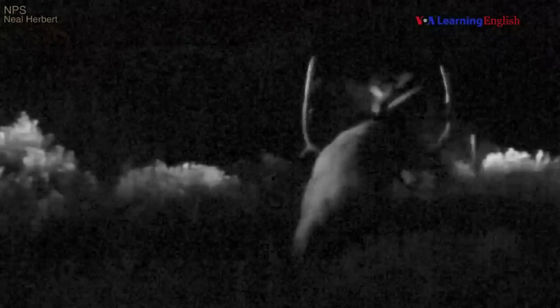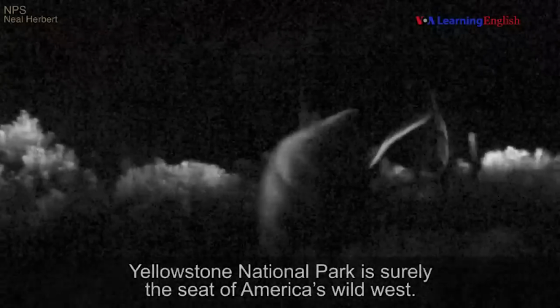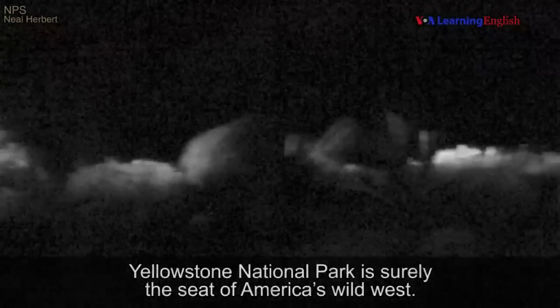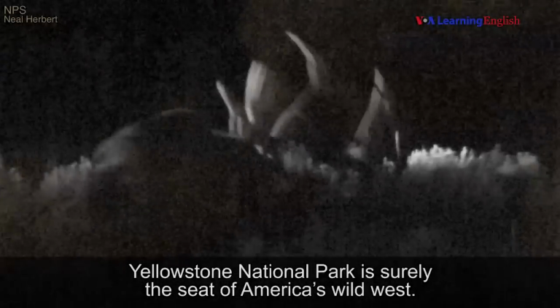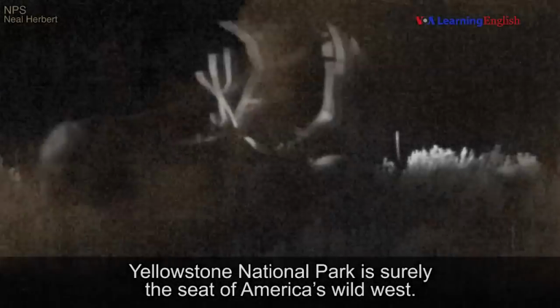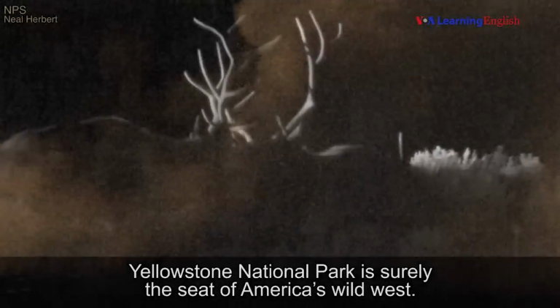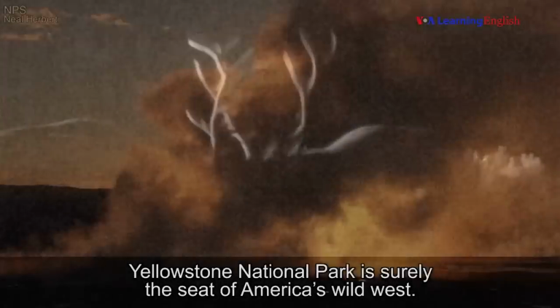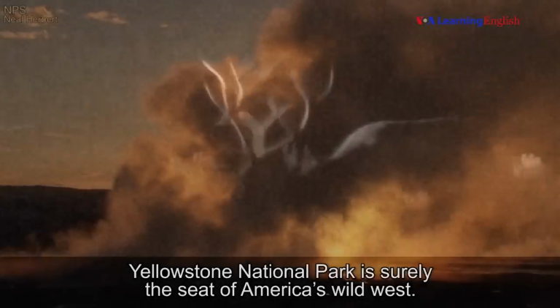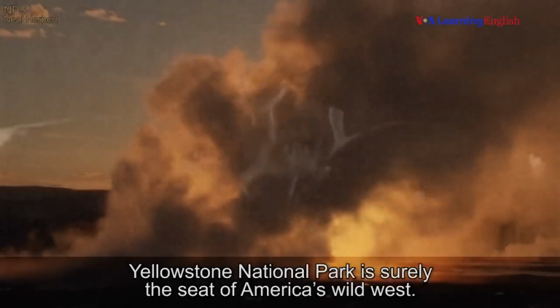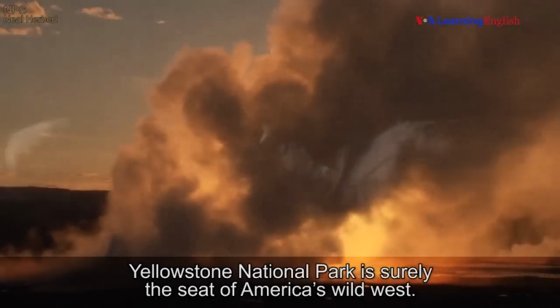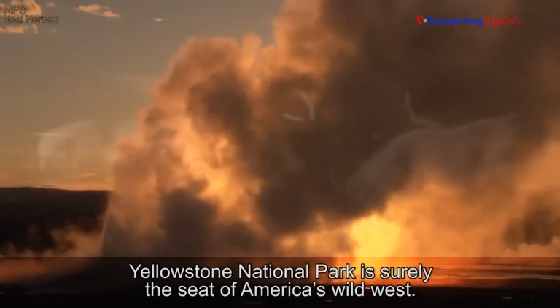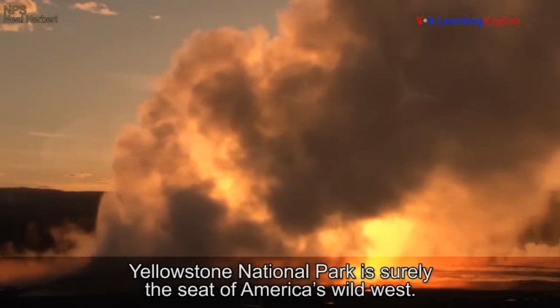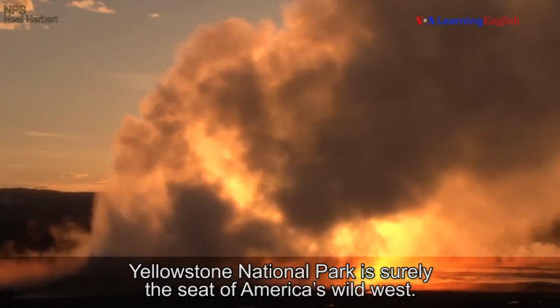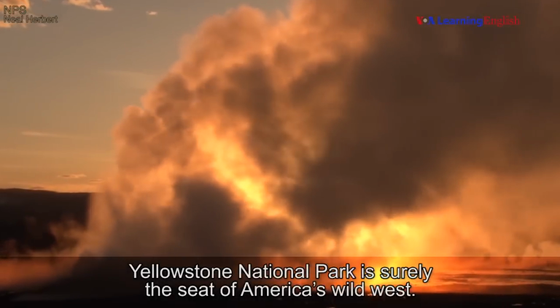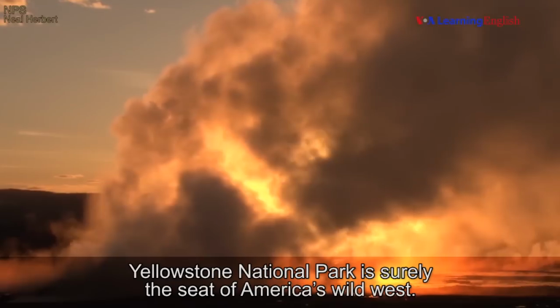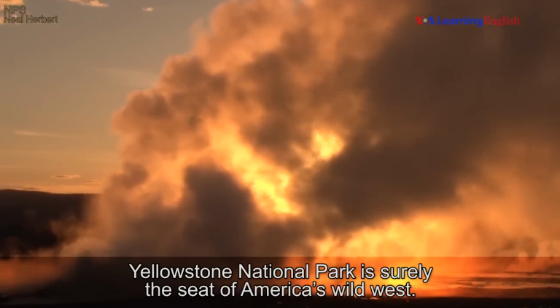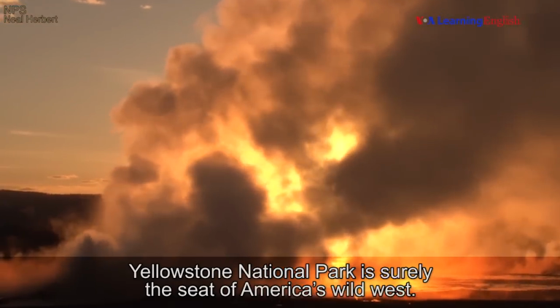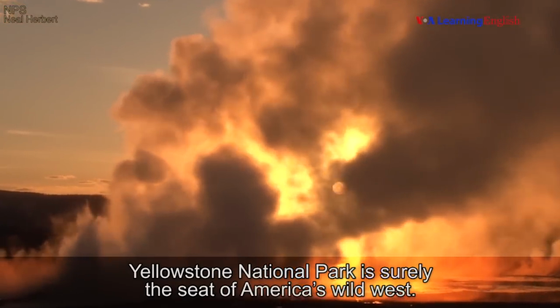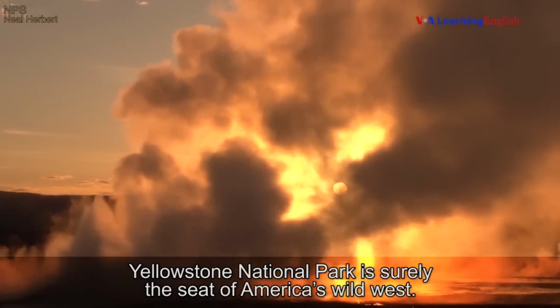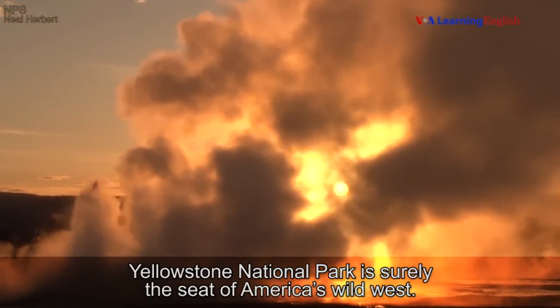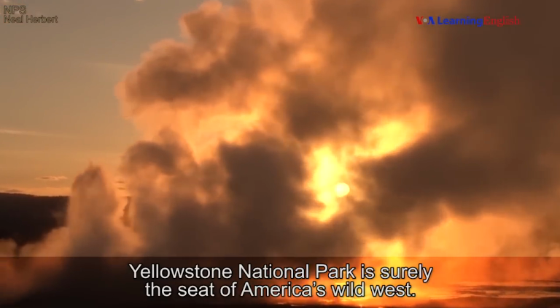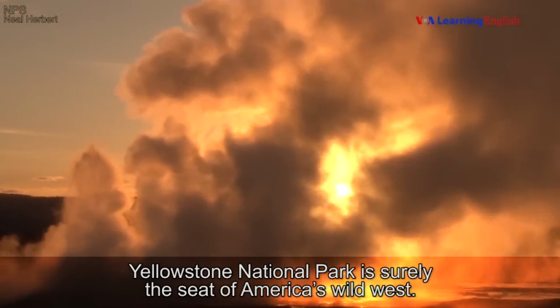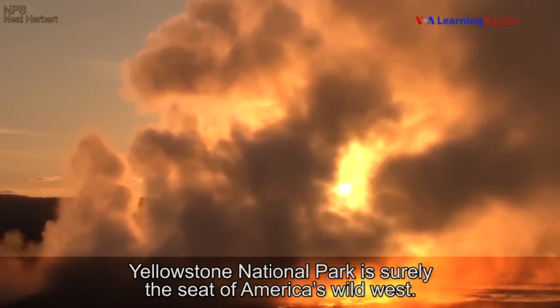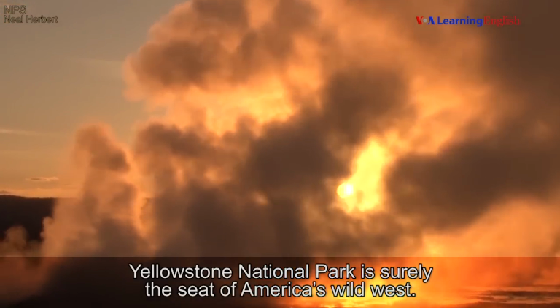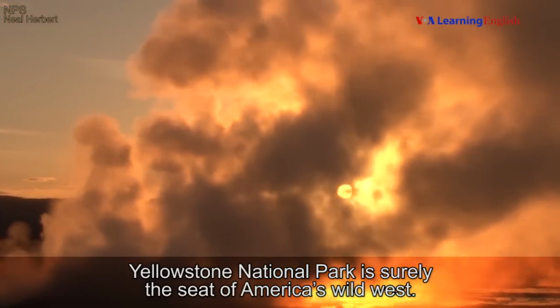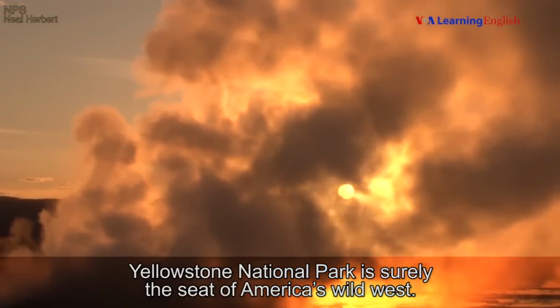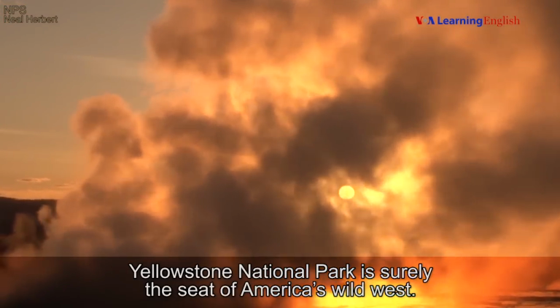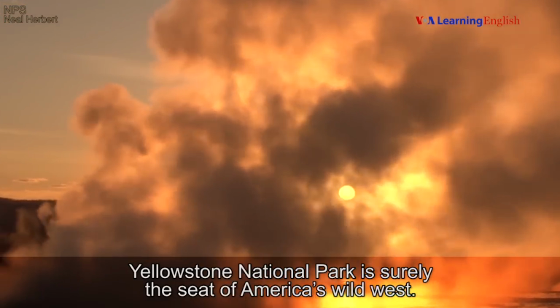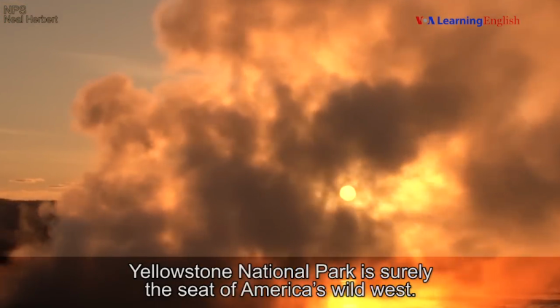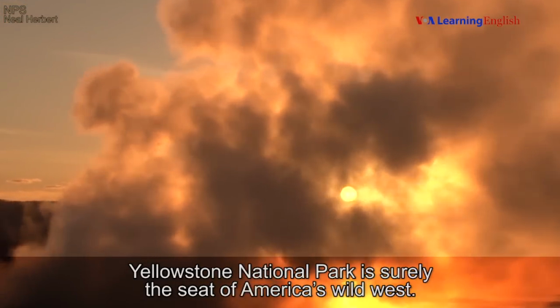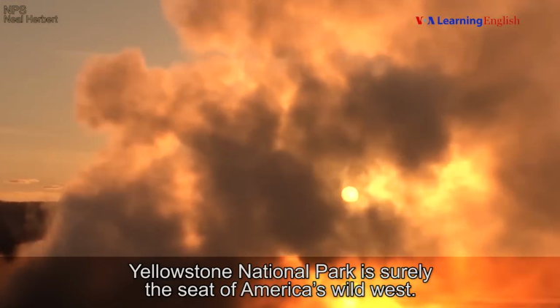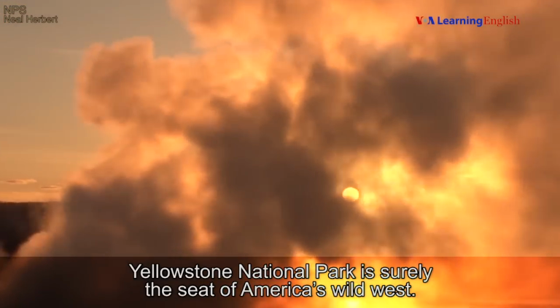Yellowstone National Park is surely the seat of America's Wild West.